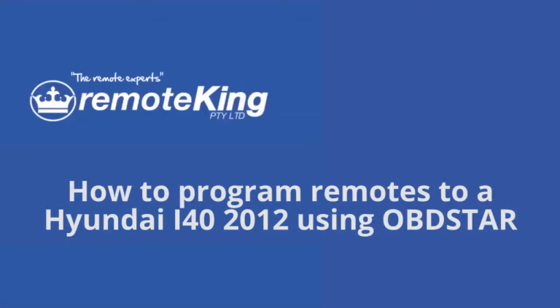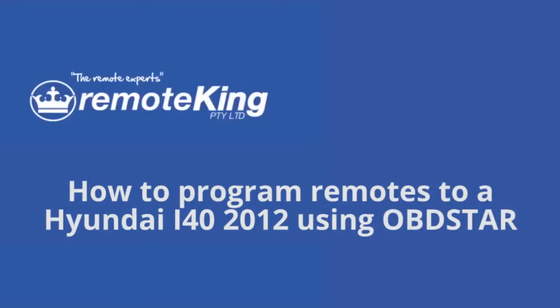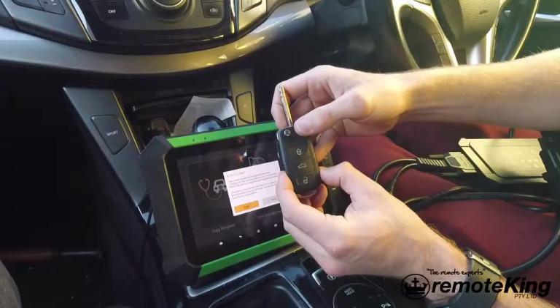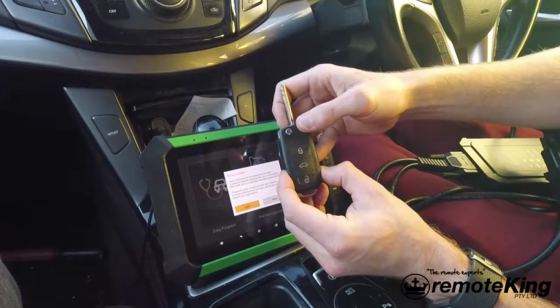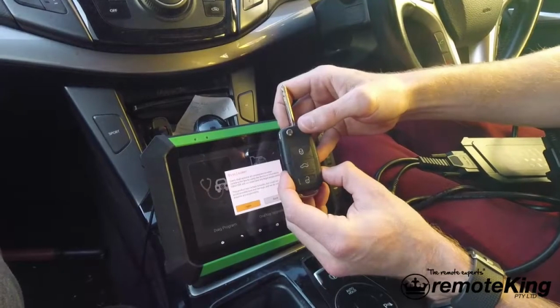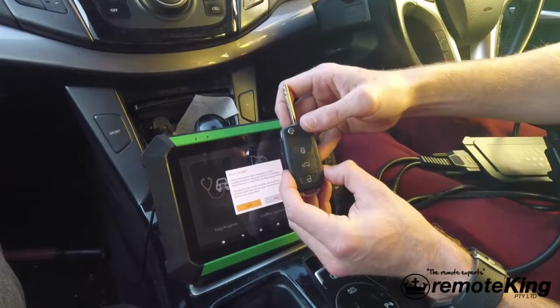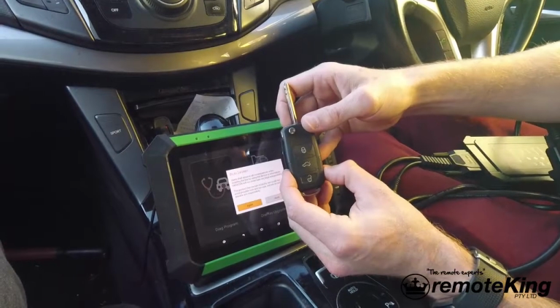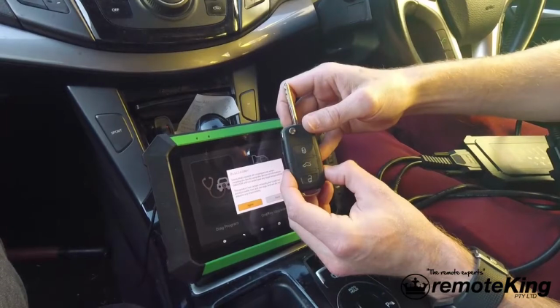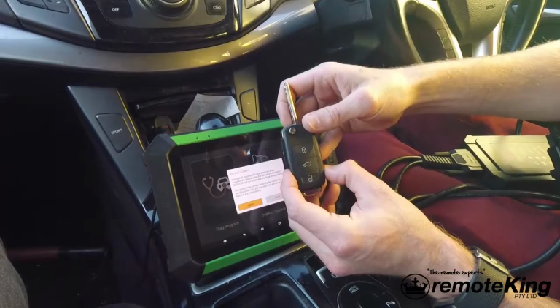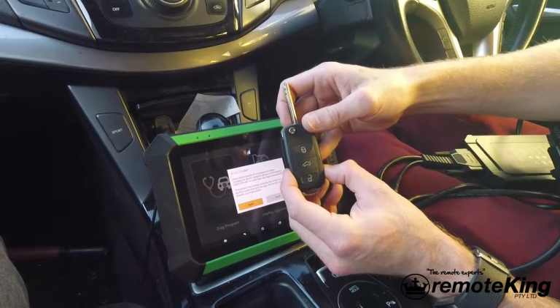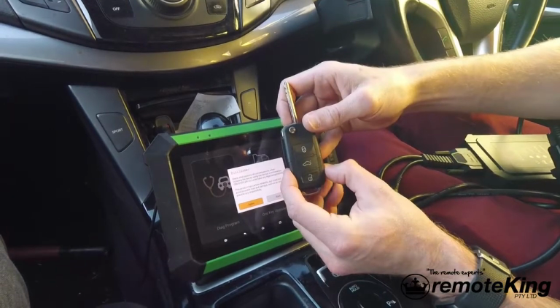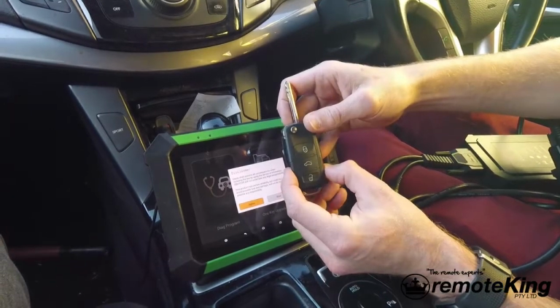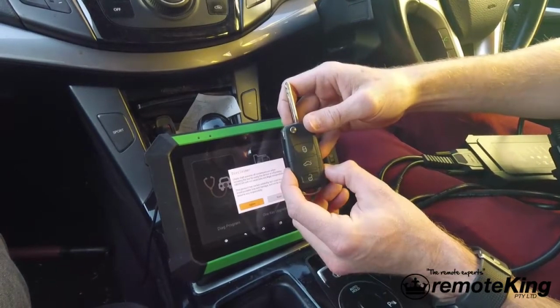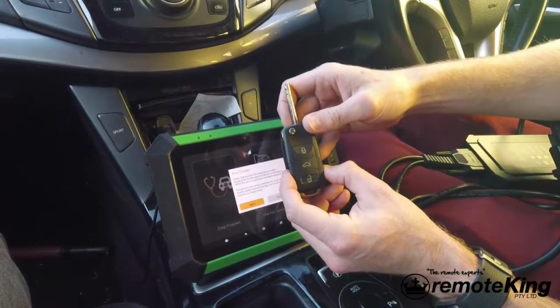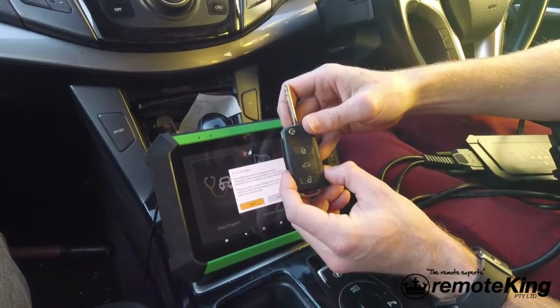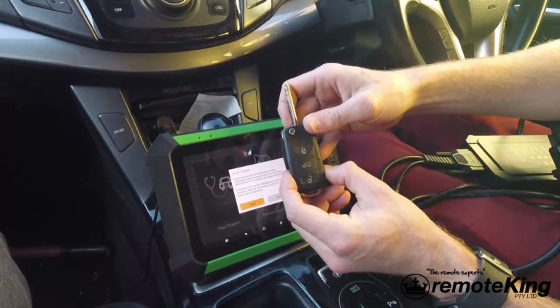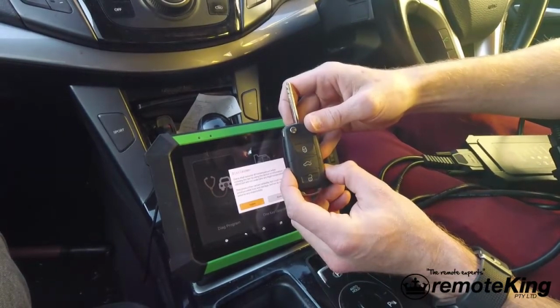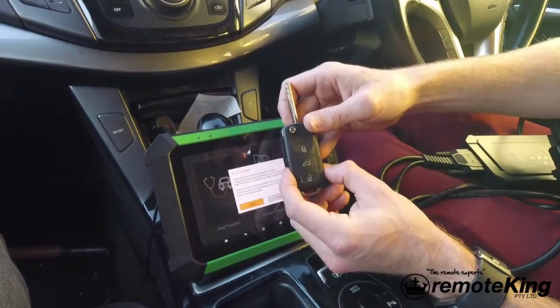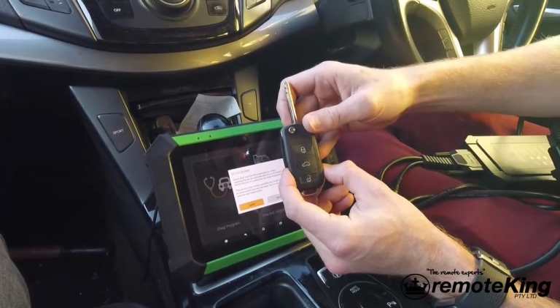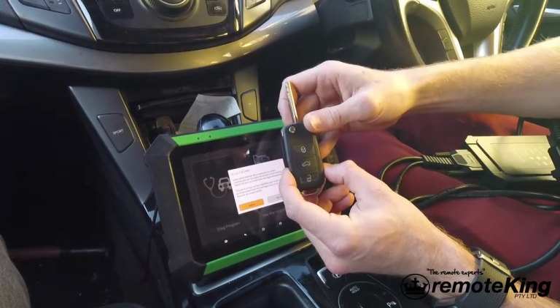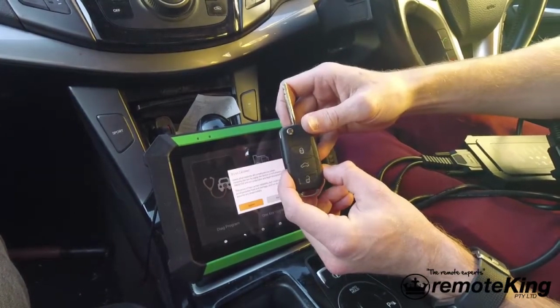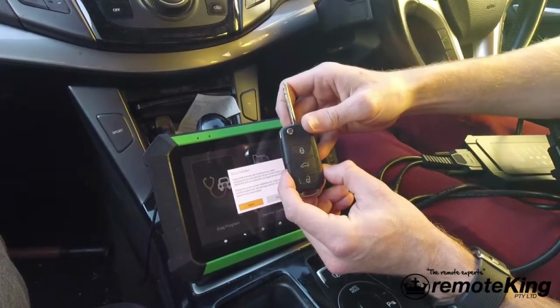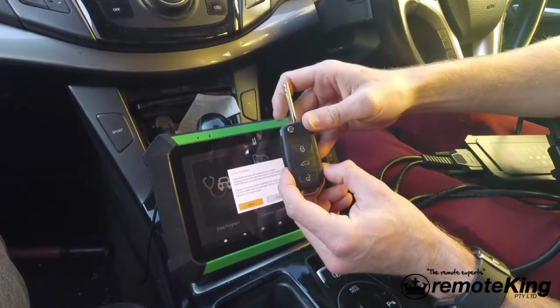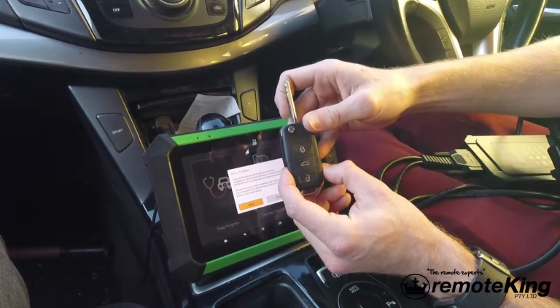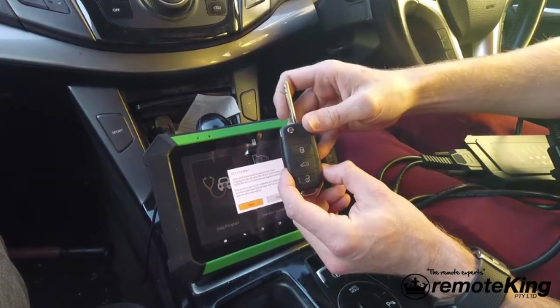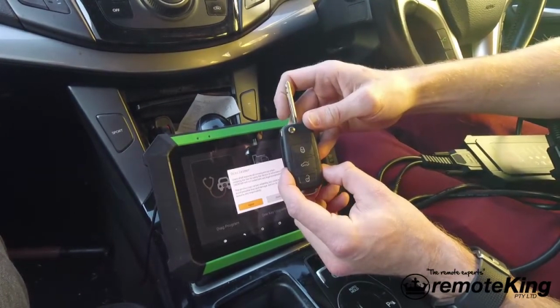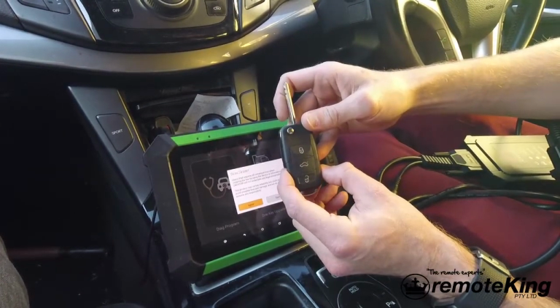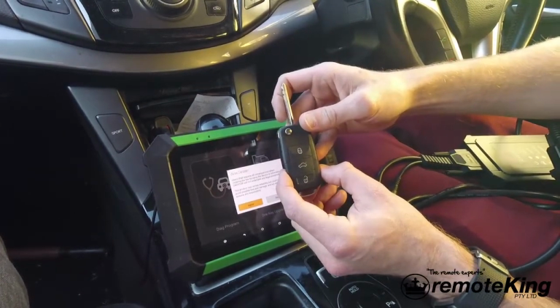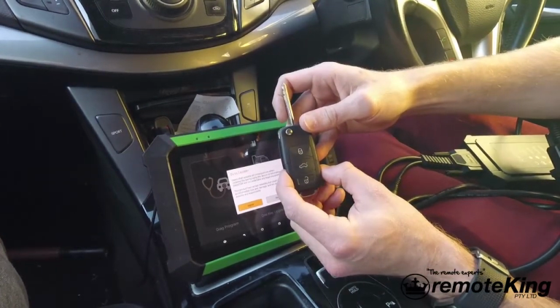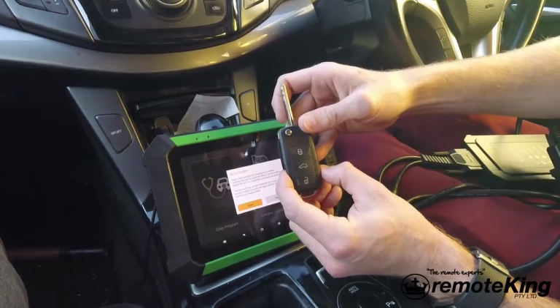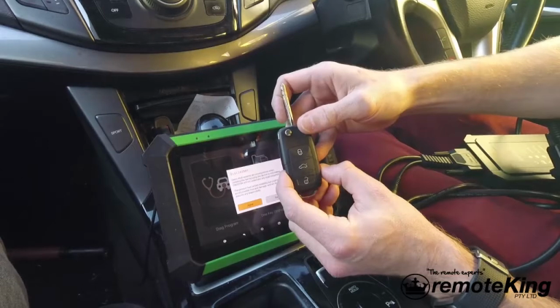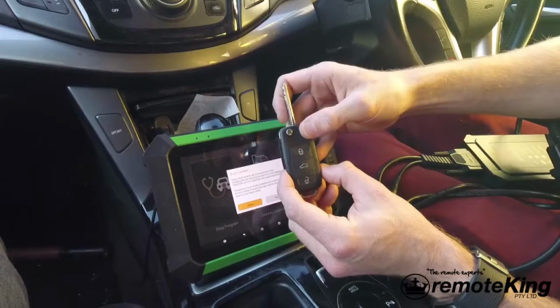I'm going to be showing you how to program a new remote to a Hyundai. This is a Hyundai i40 2012 model.